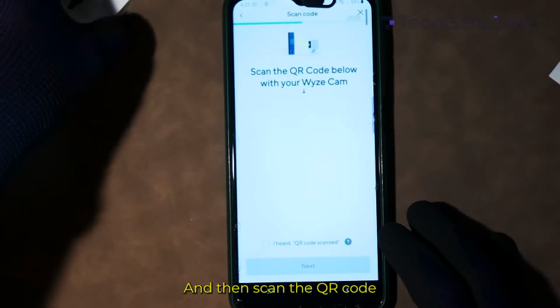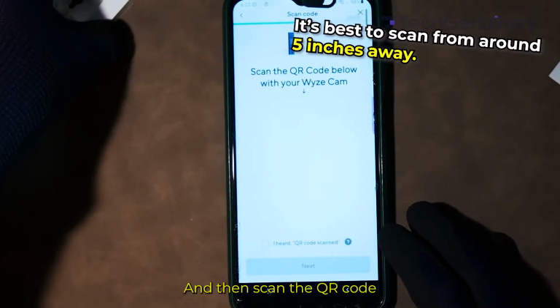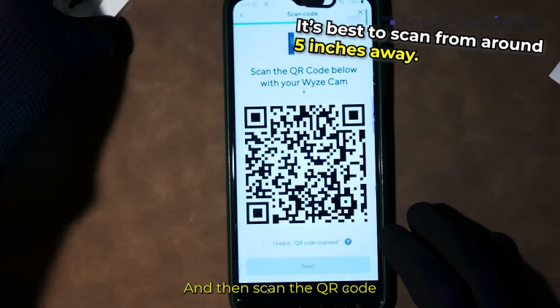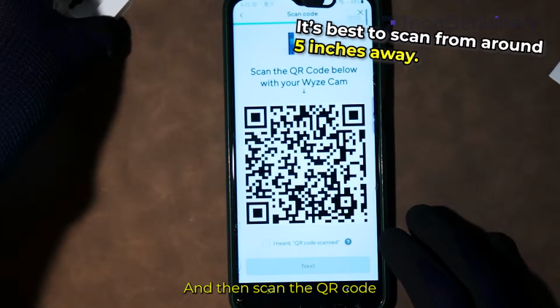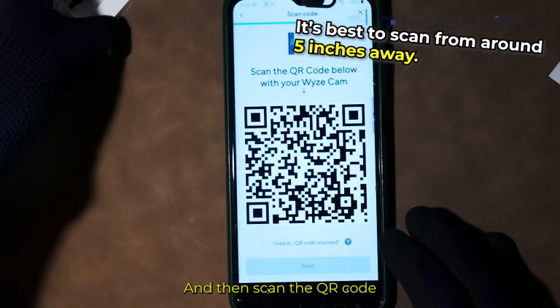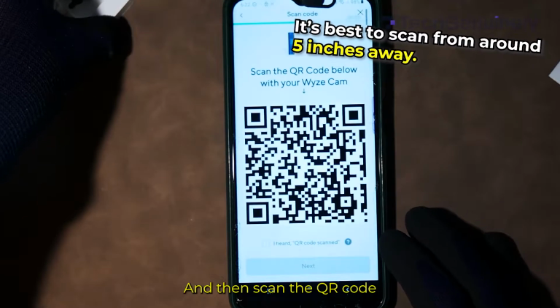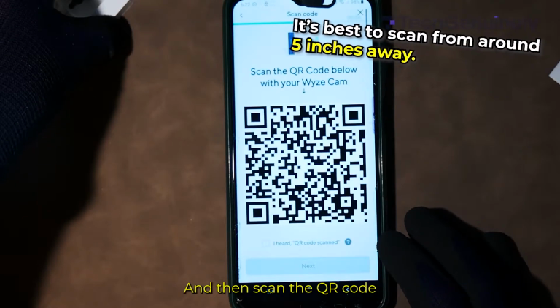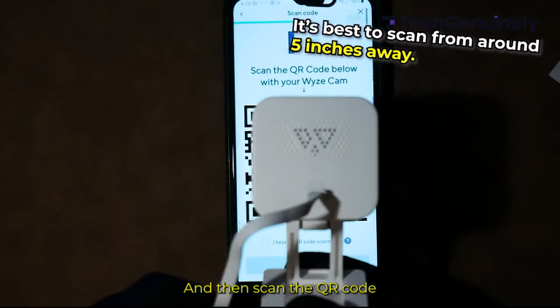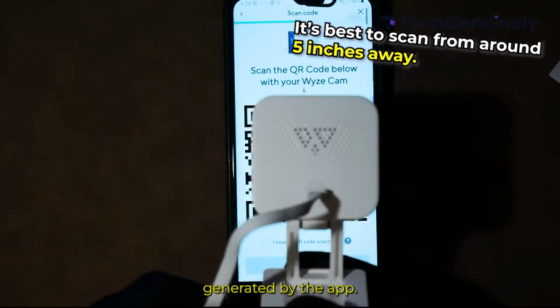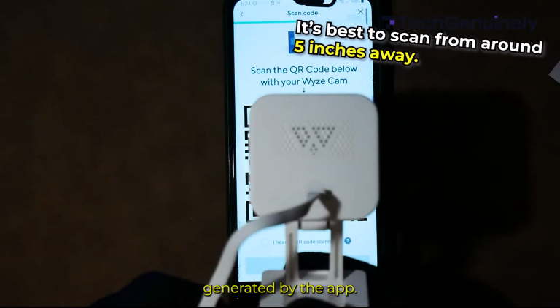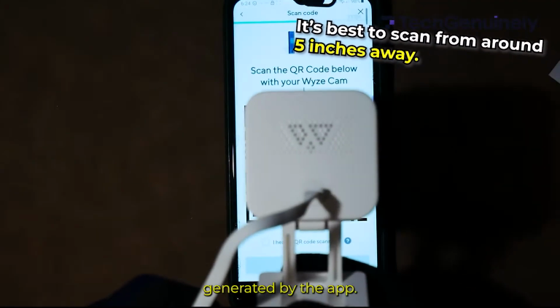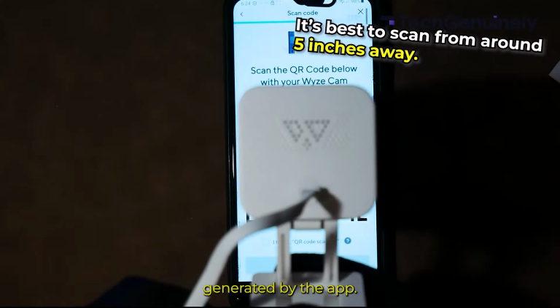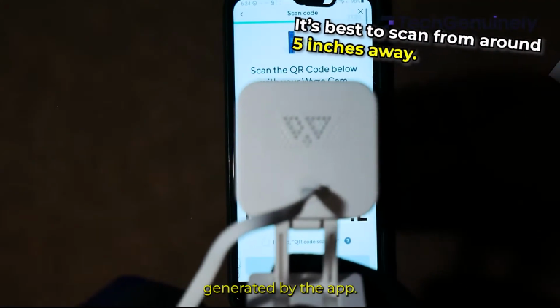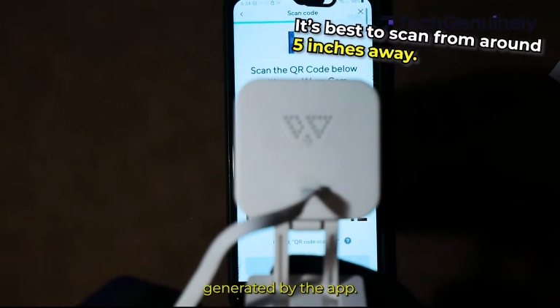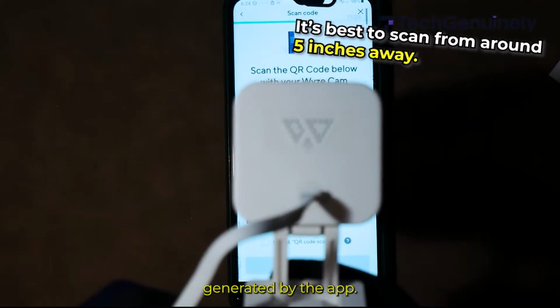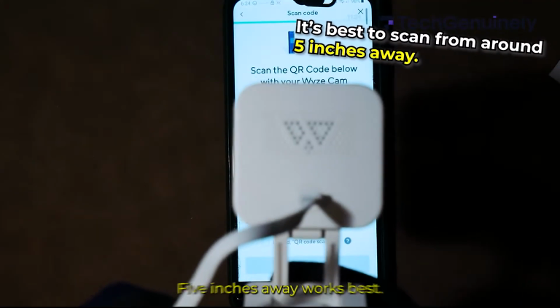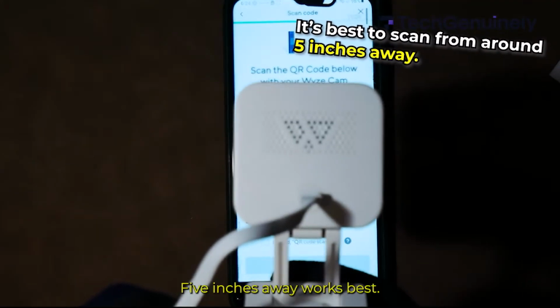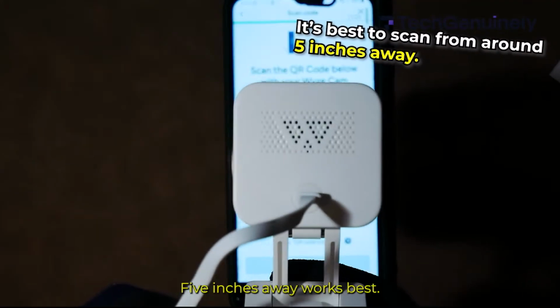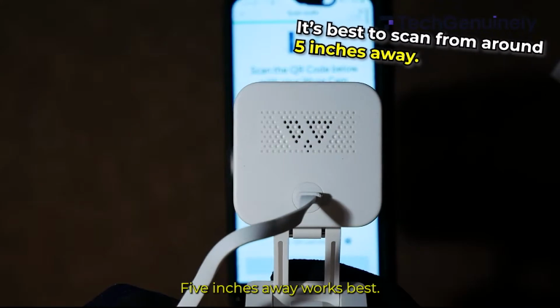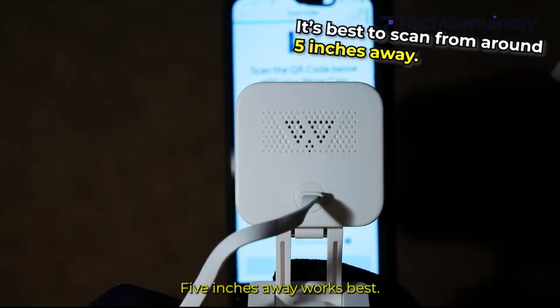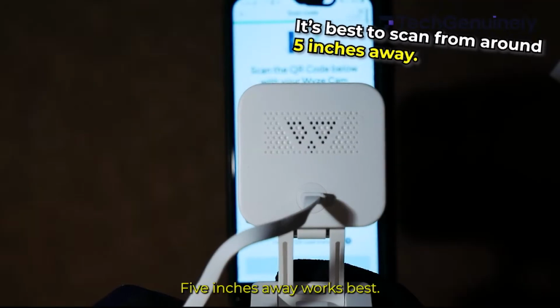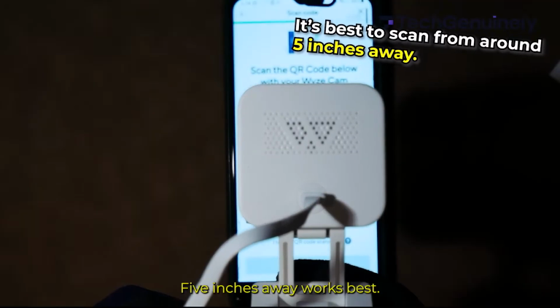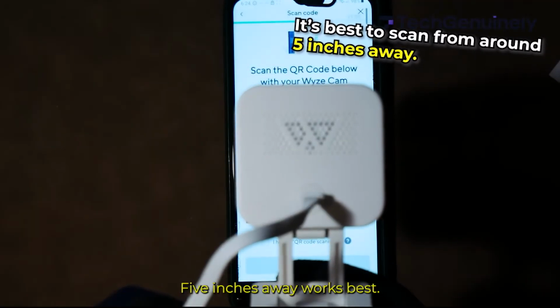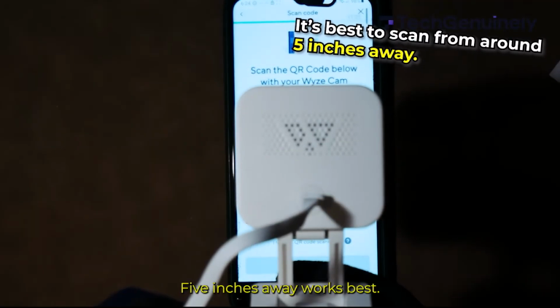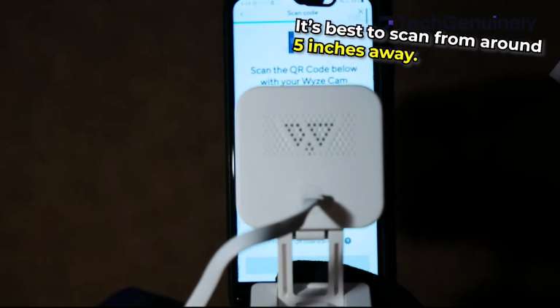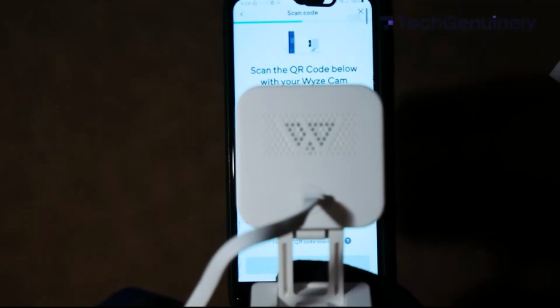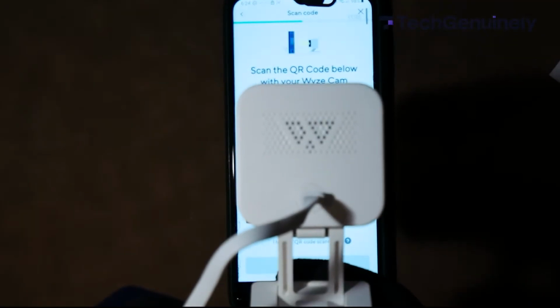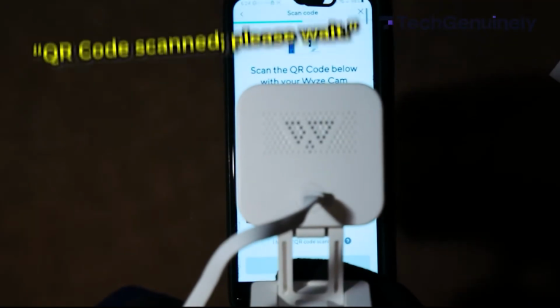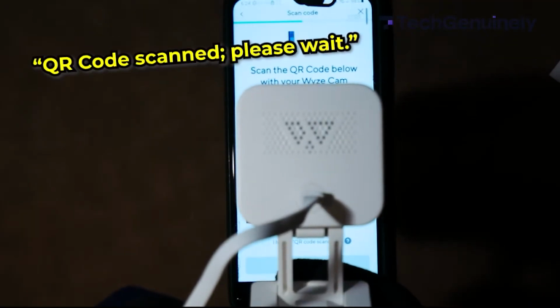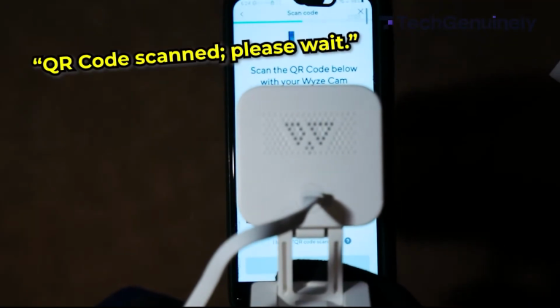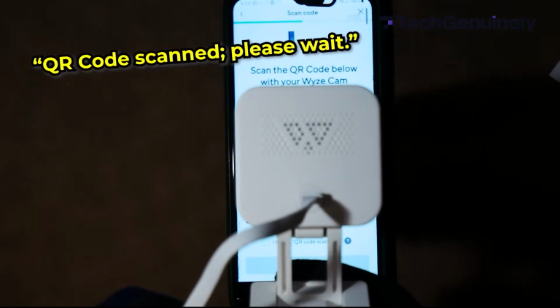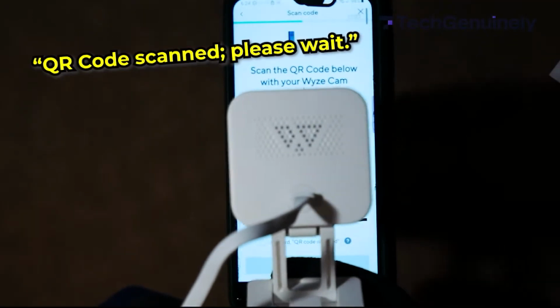Pick your new 2.4 GHz Wi-Fi network and type in the password. Then scan the QR code generated by the app — about 5 inches away works best.